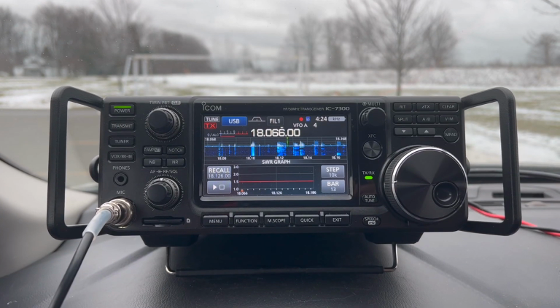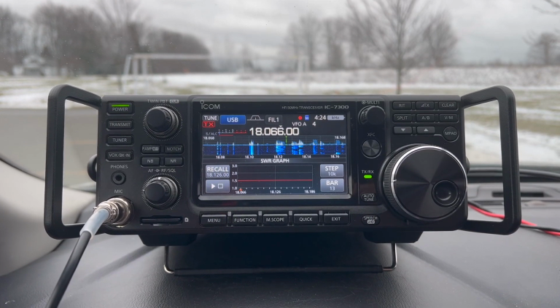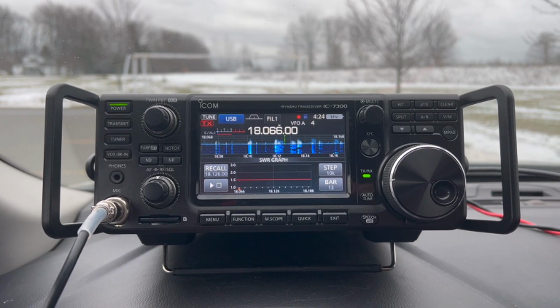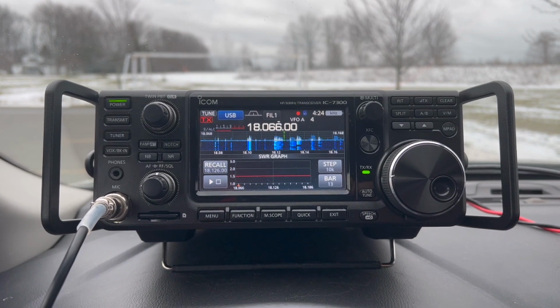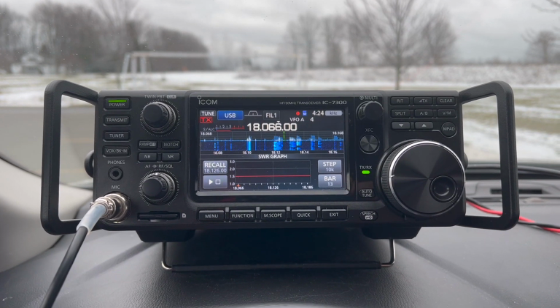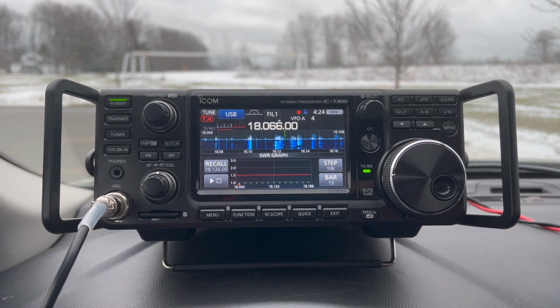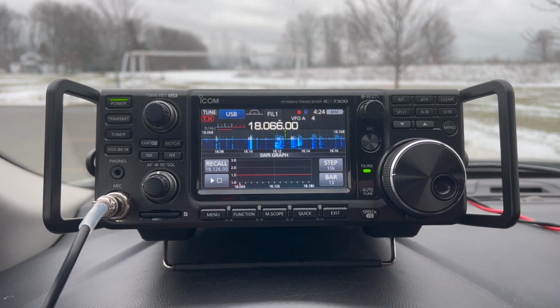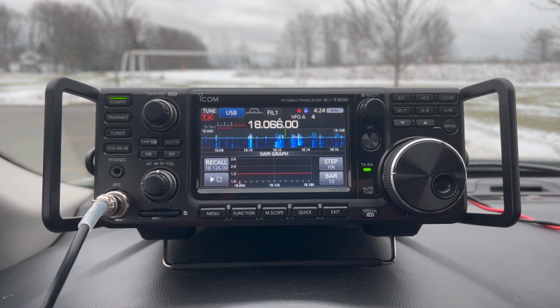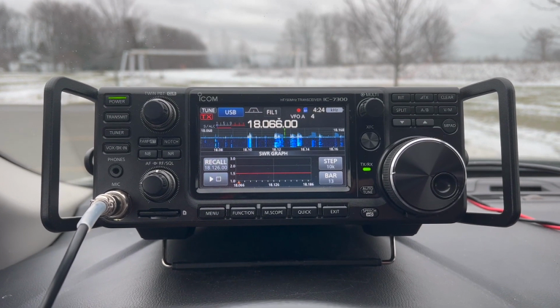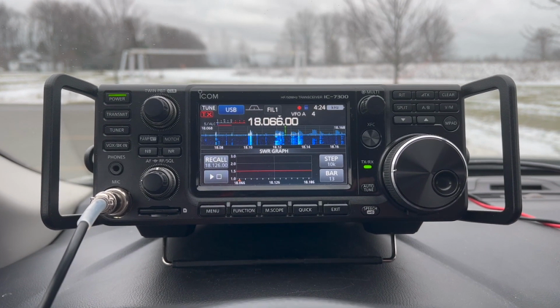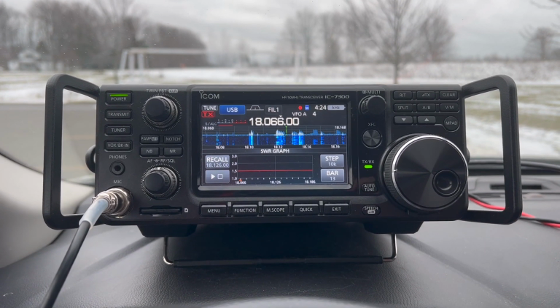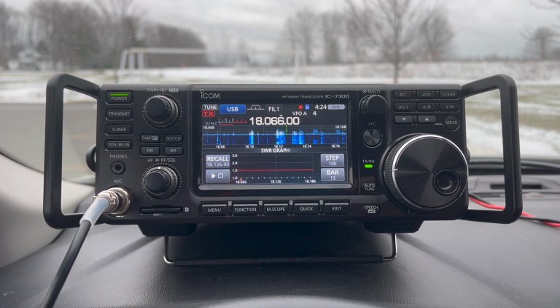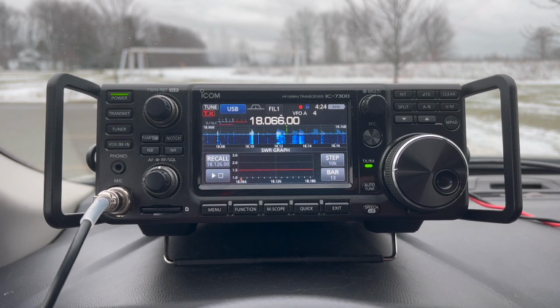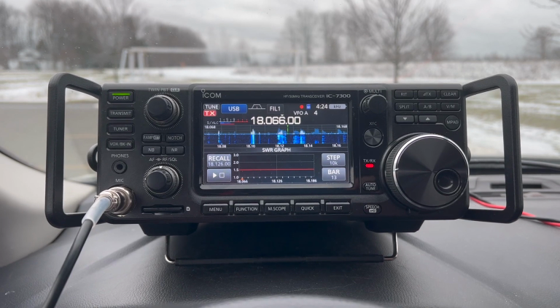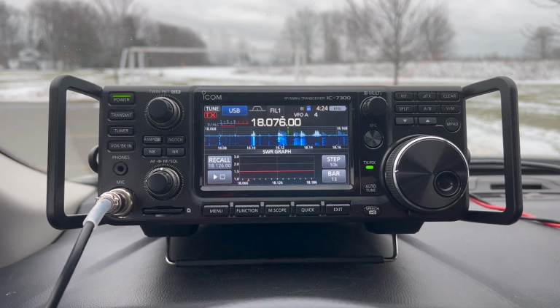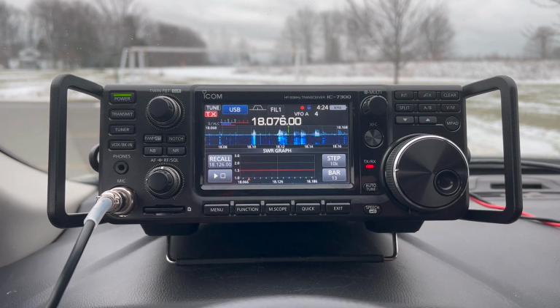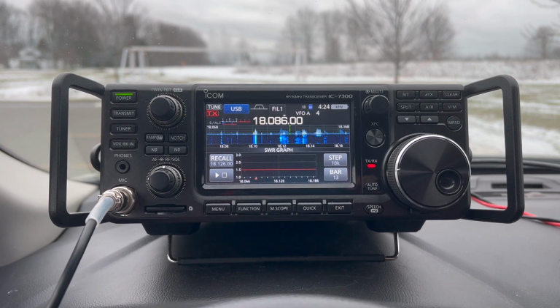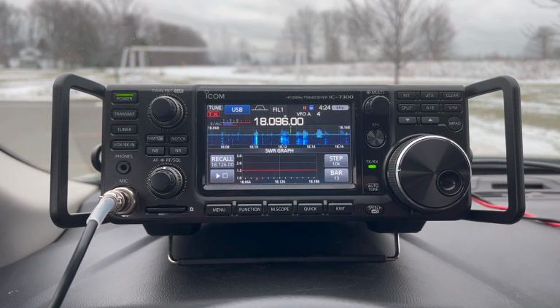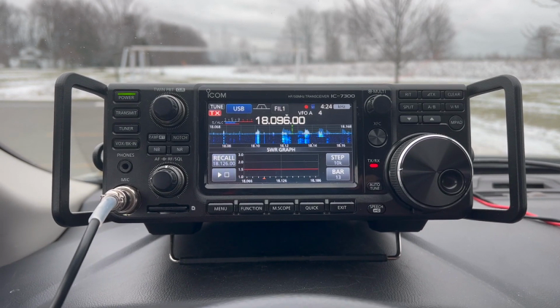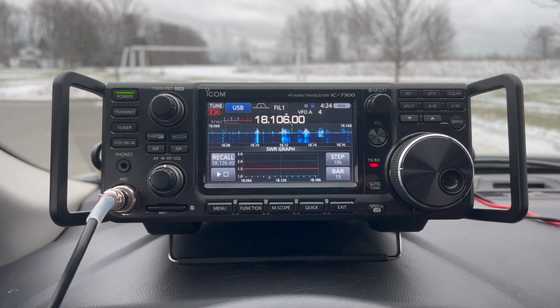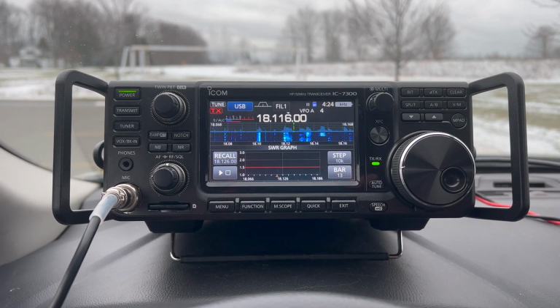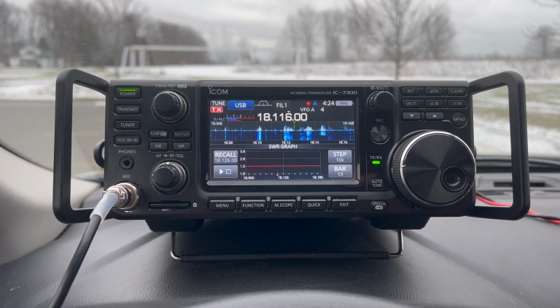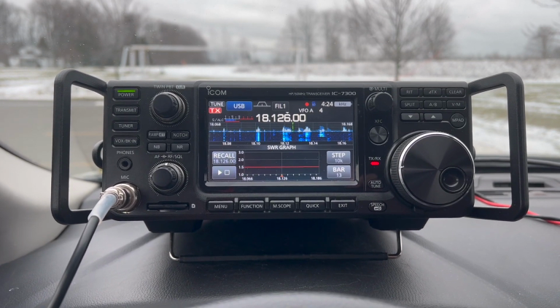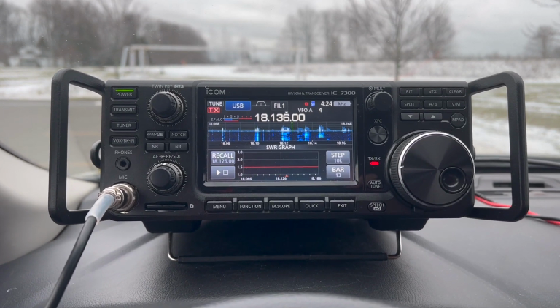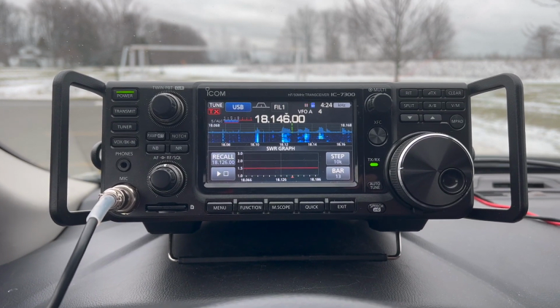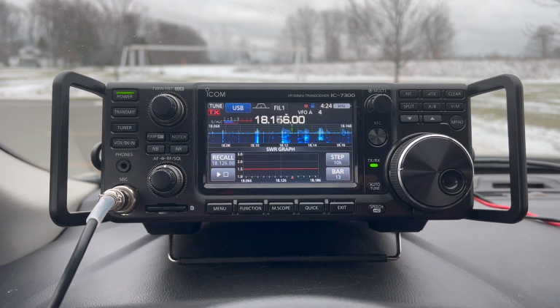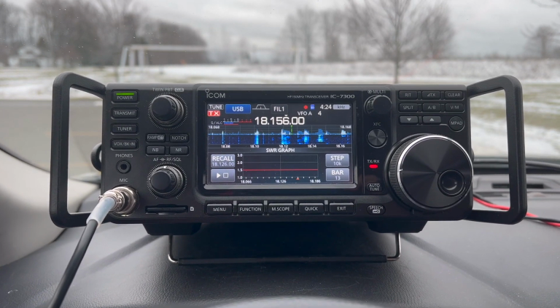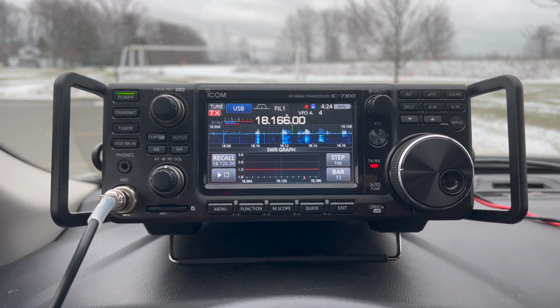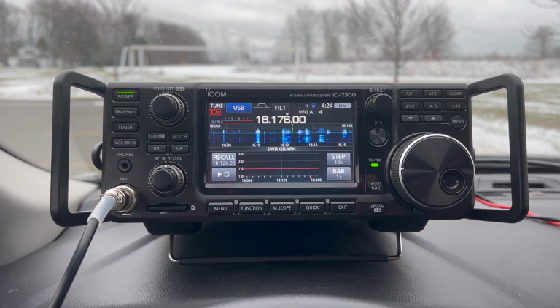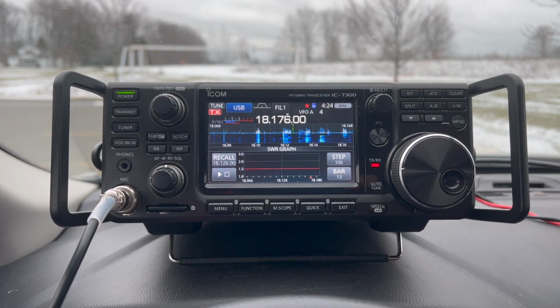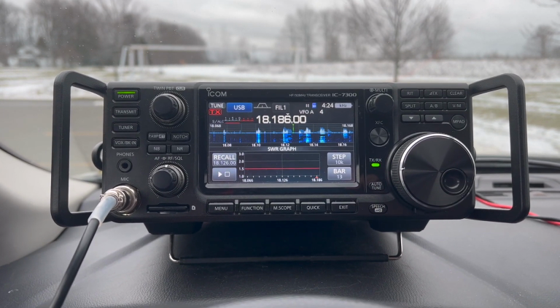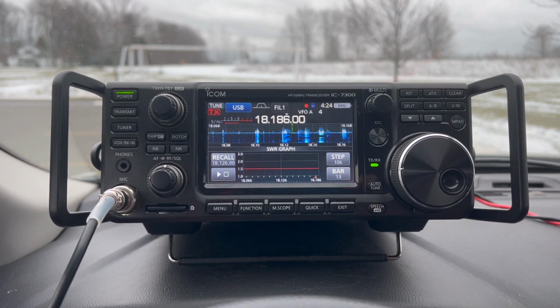Just hit tune on 17 meters and we'll see what the SWR is — and it's flat all across the band.